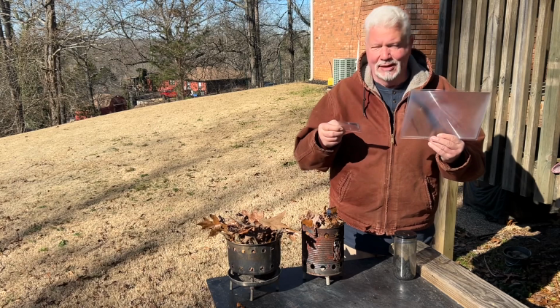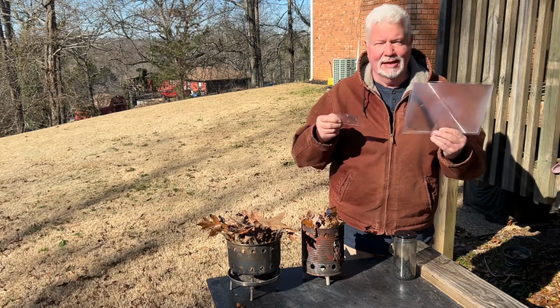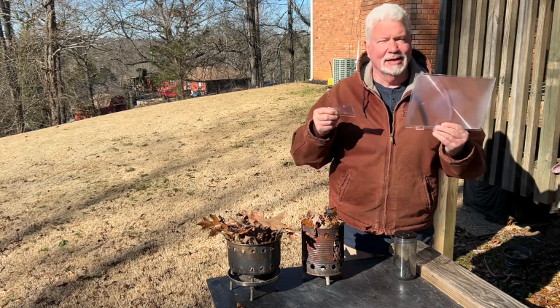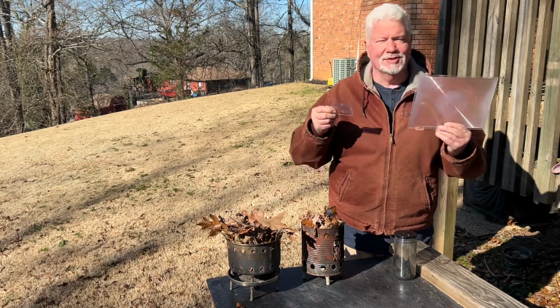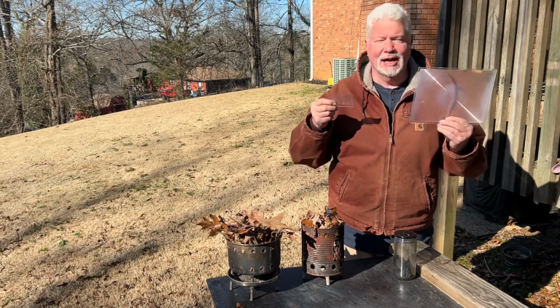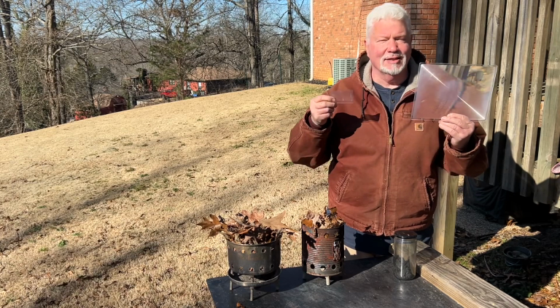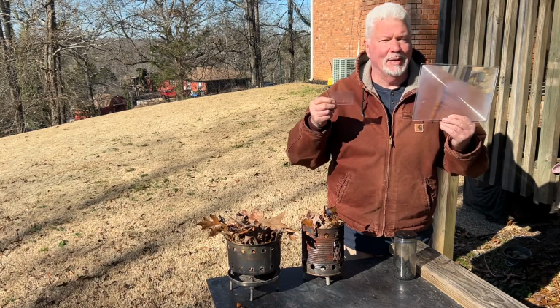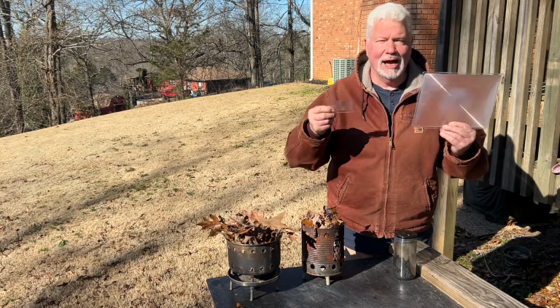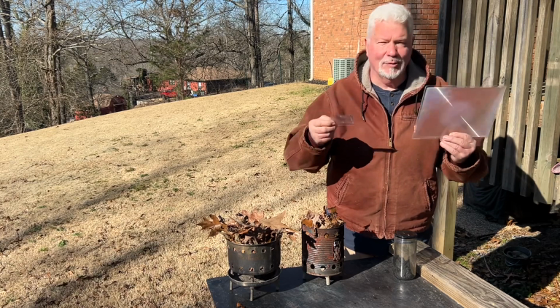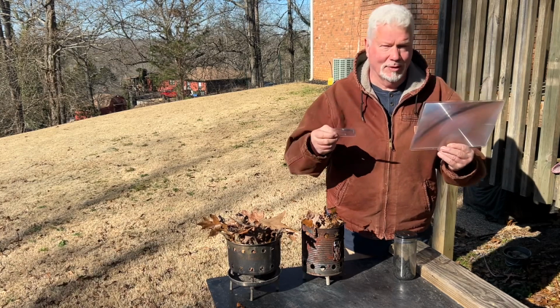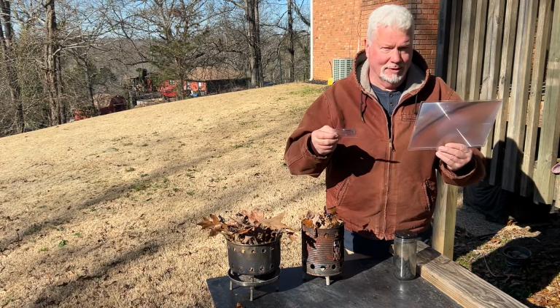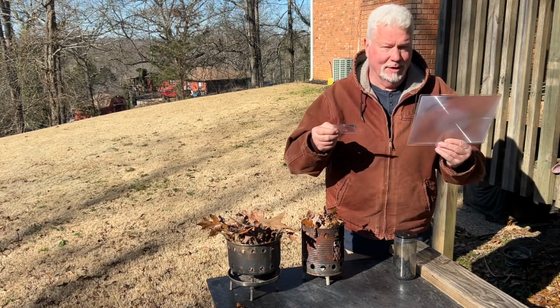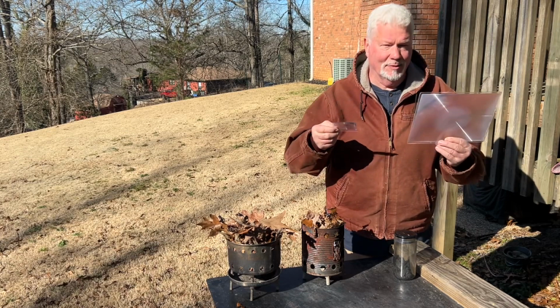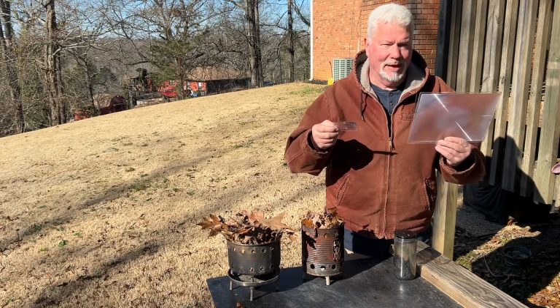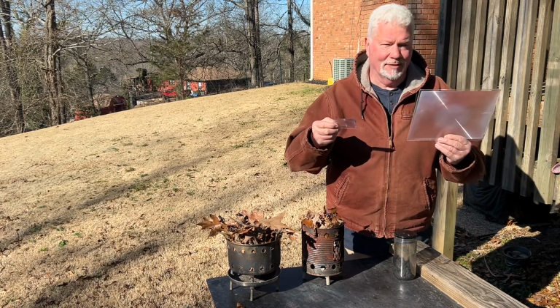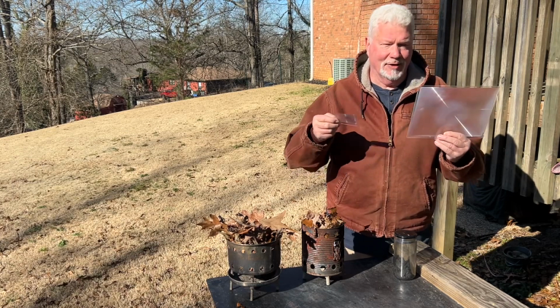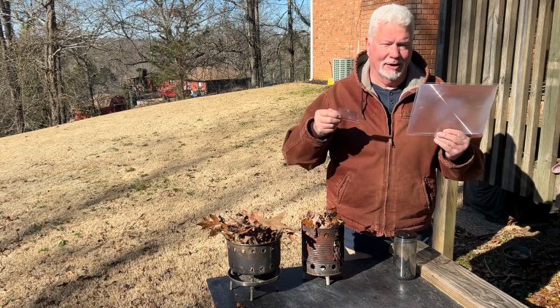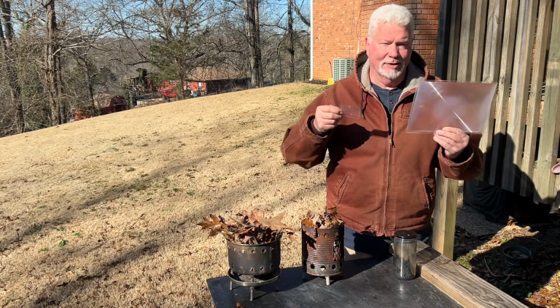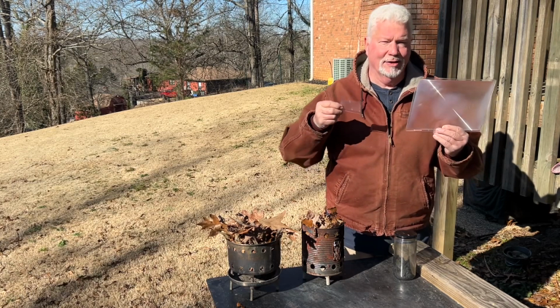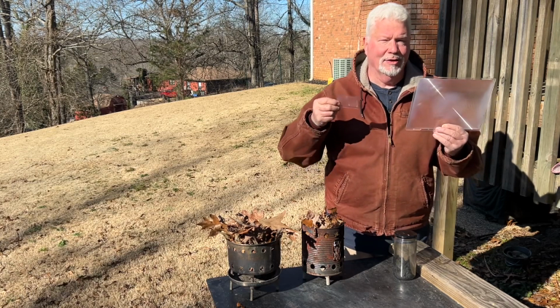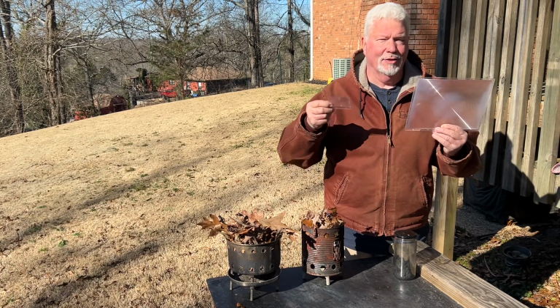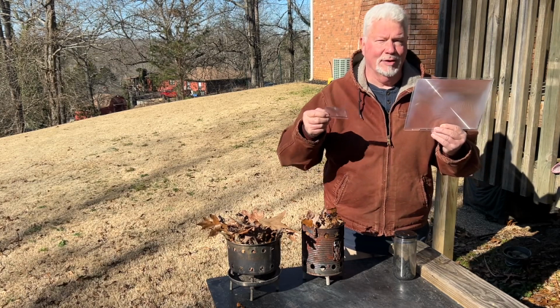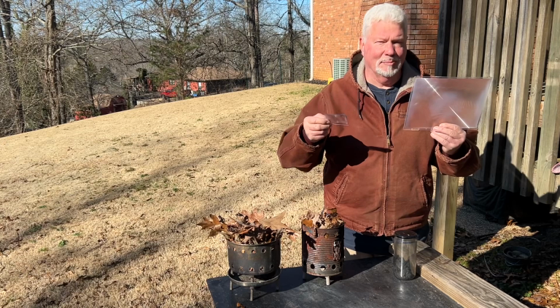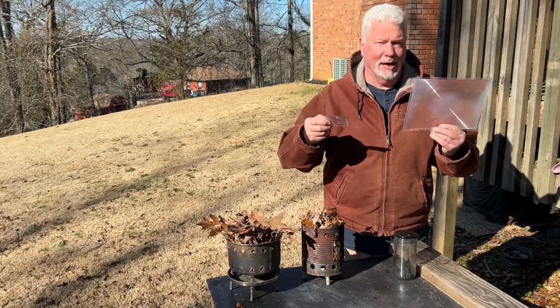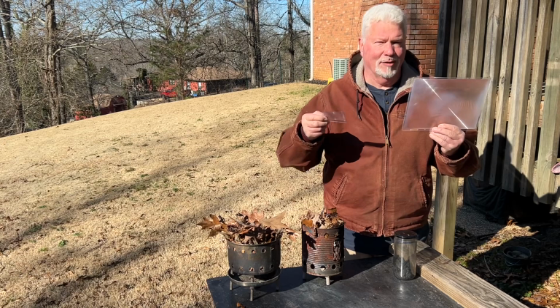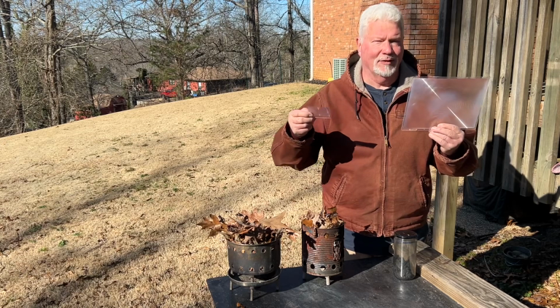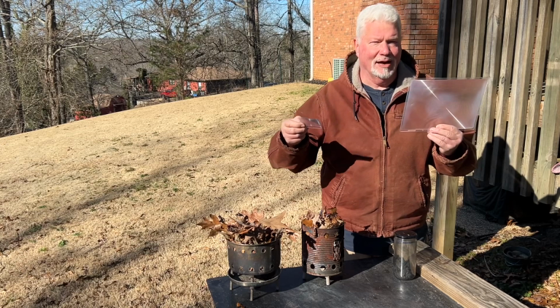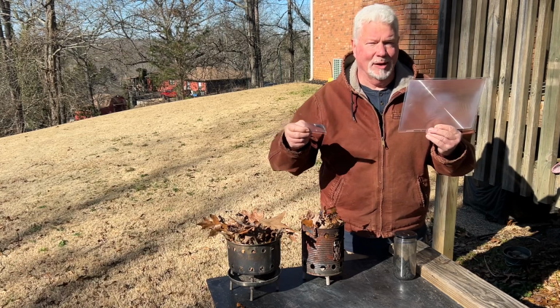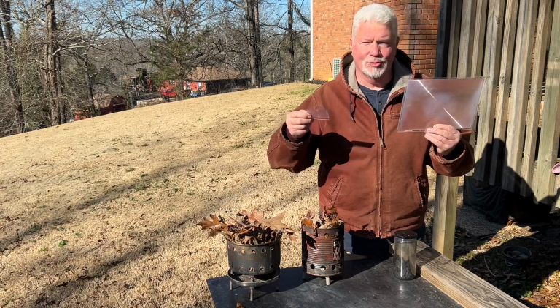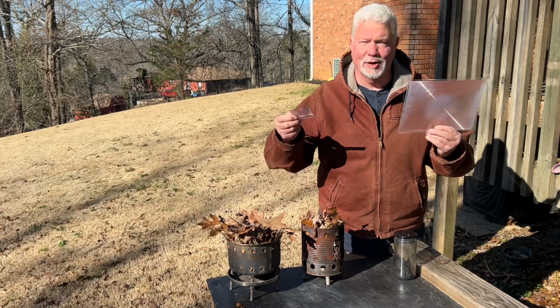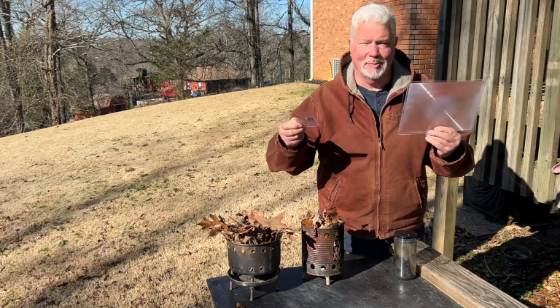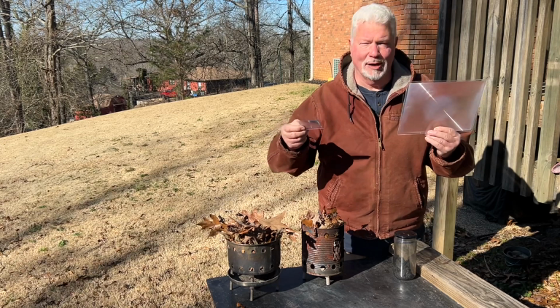It is not the power of the magnifier — 3 power, 5 power, 20 power.